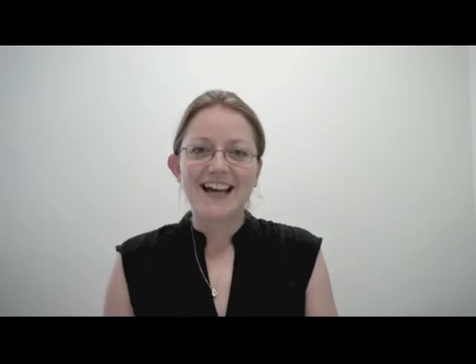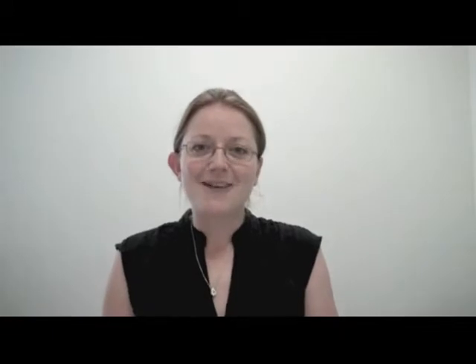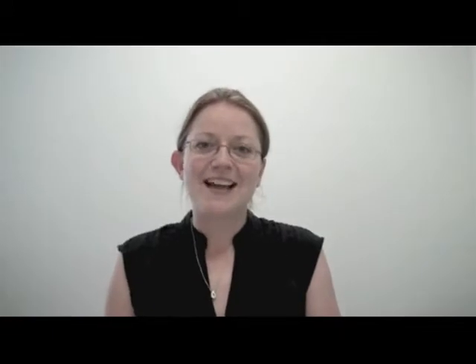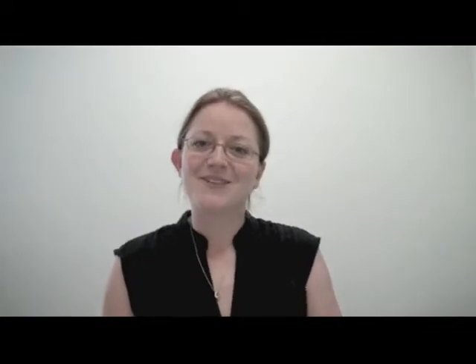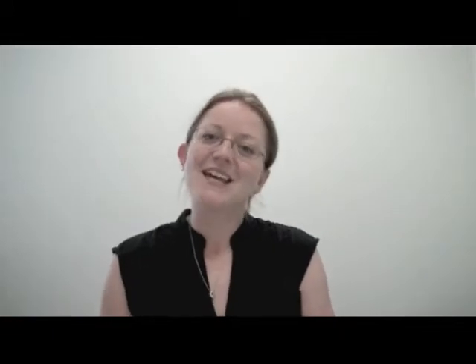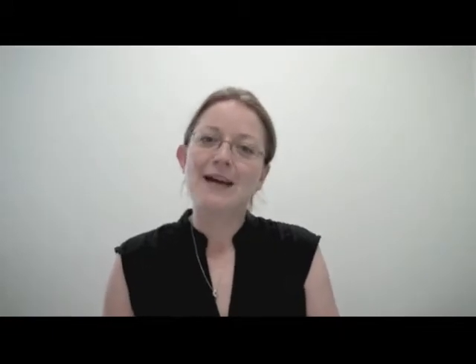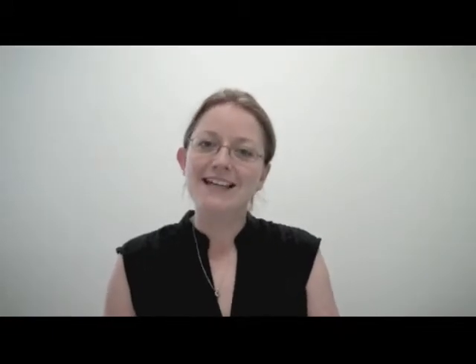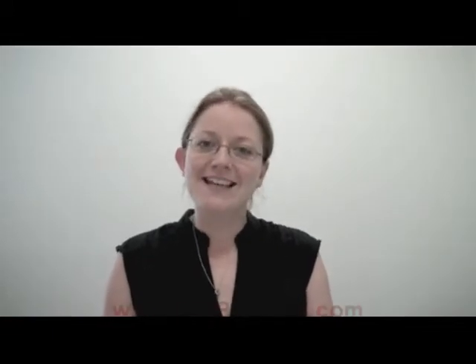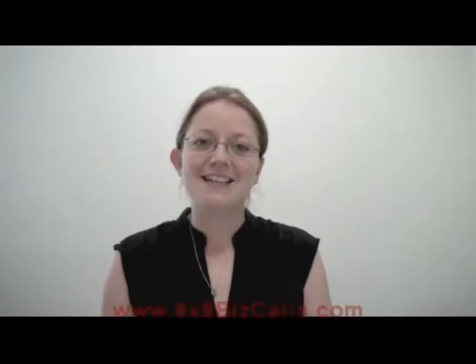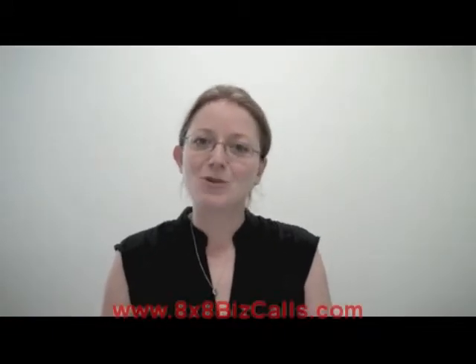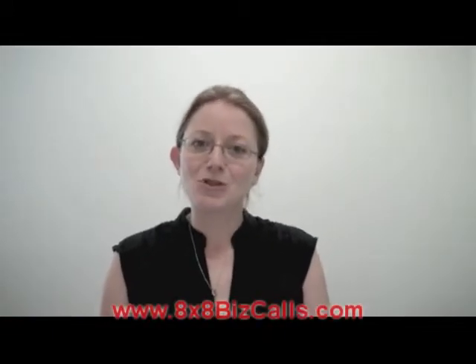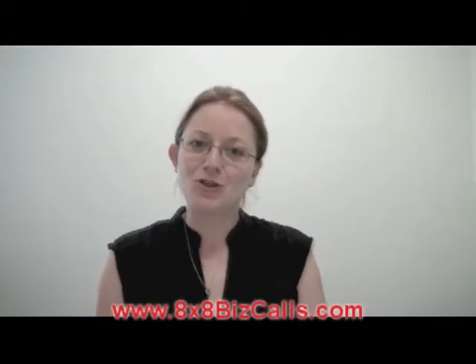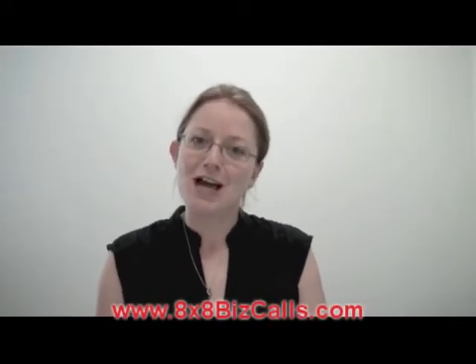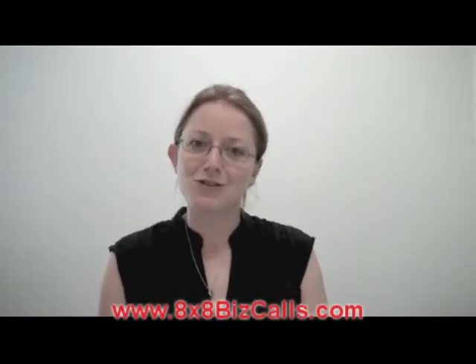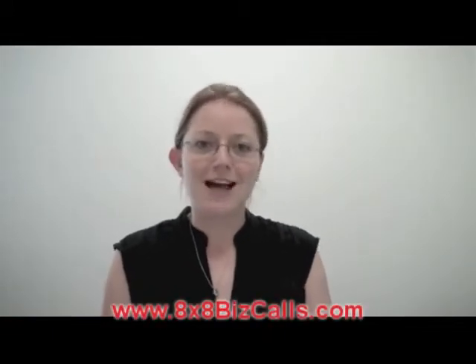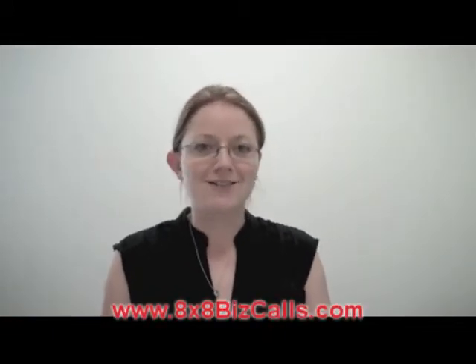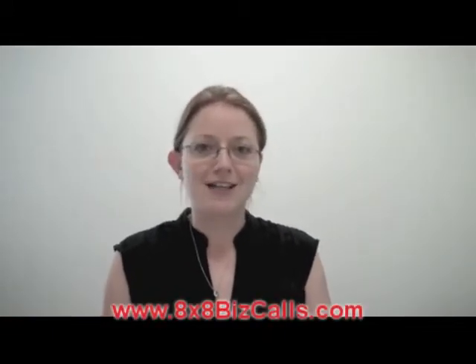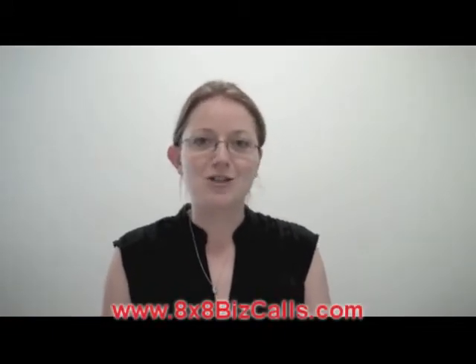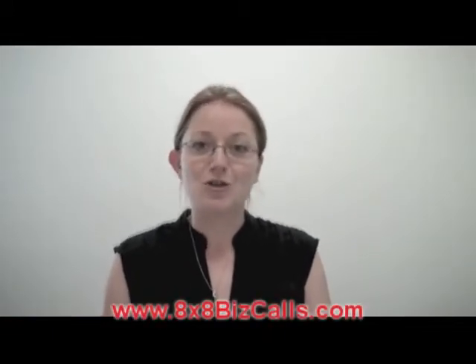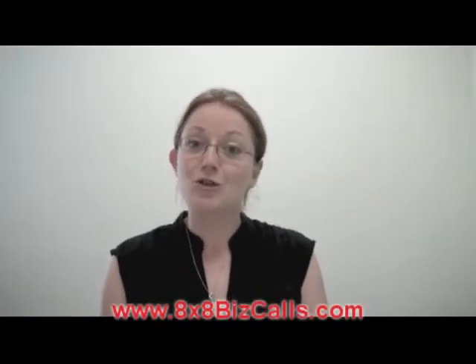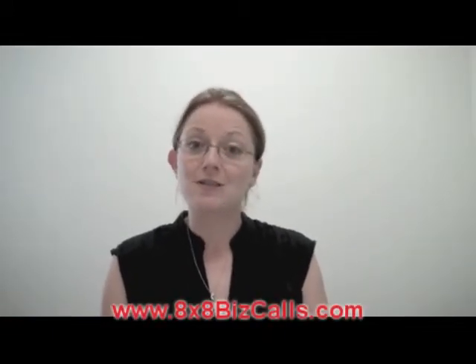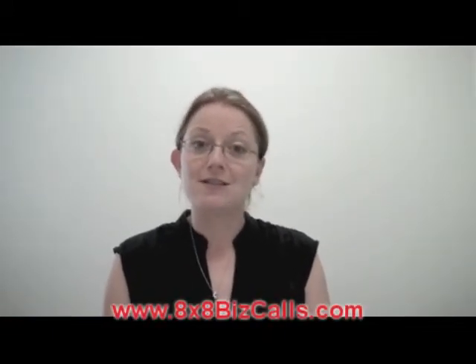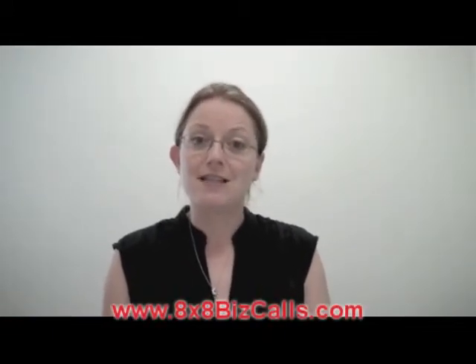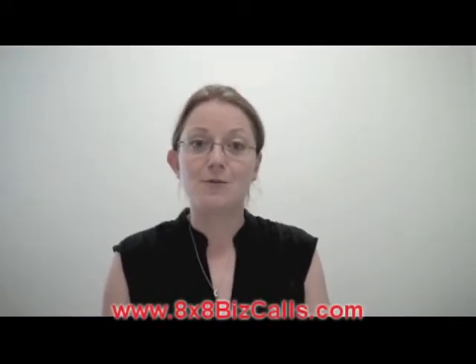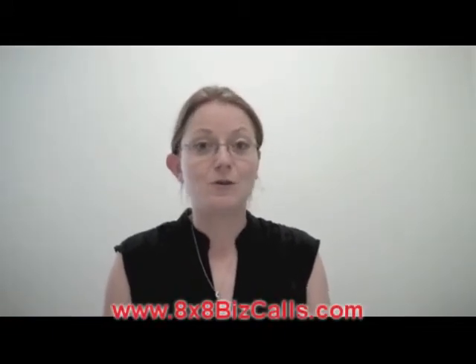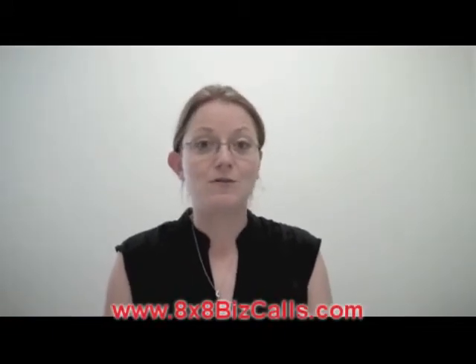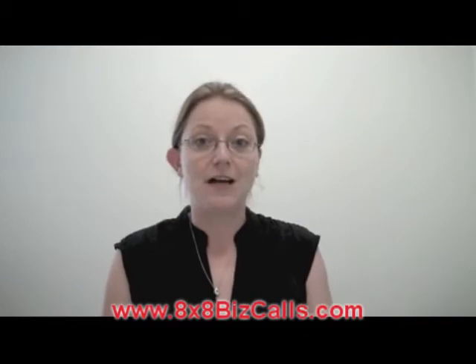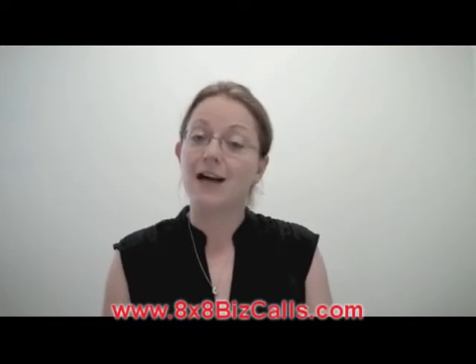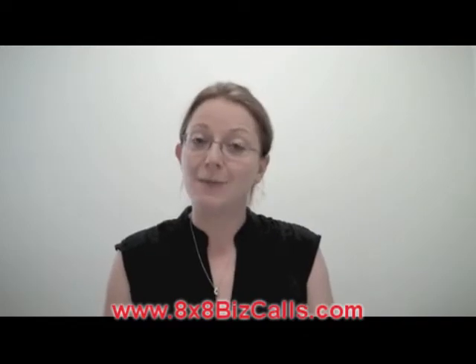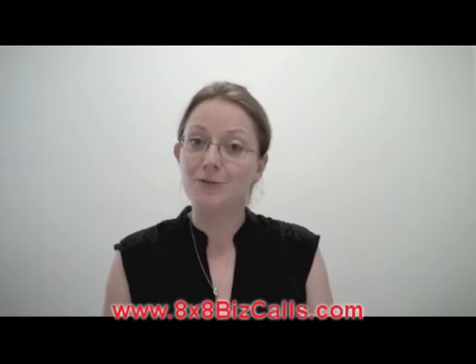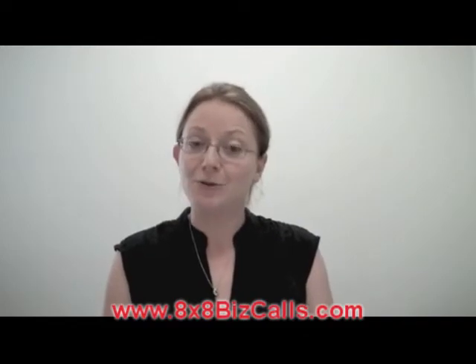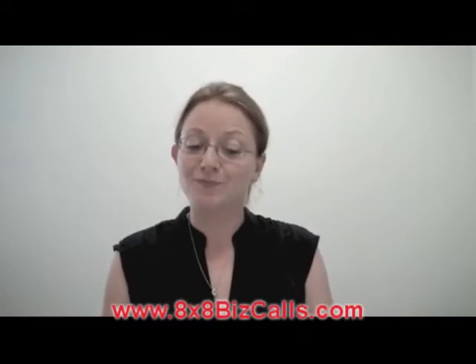Hi, I'm Helen with 8x8 and I'm going to show you how to activate your new 6755i Payphone.